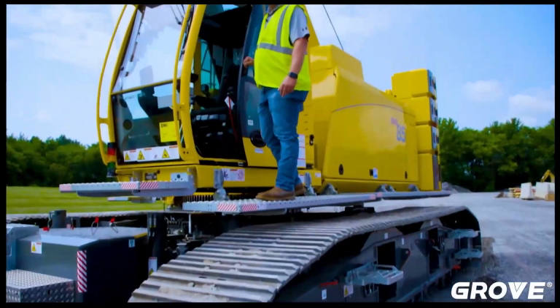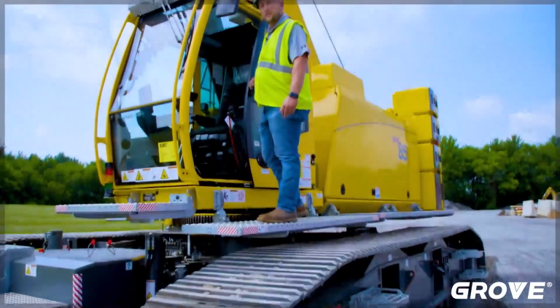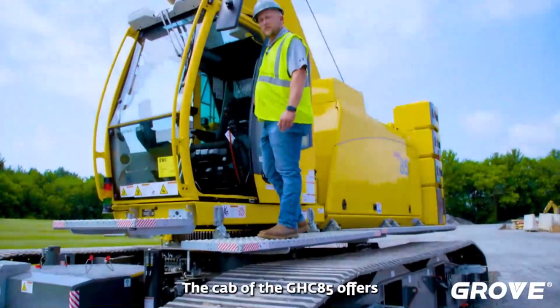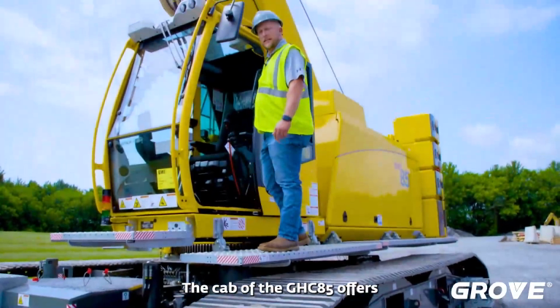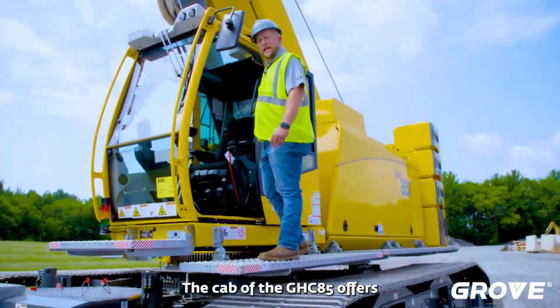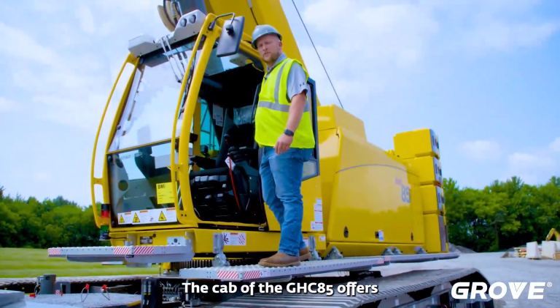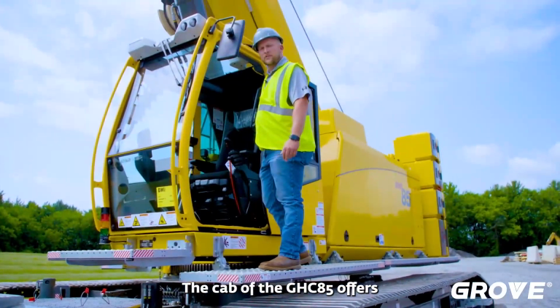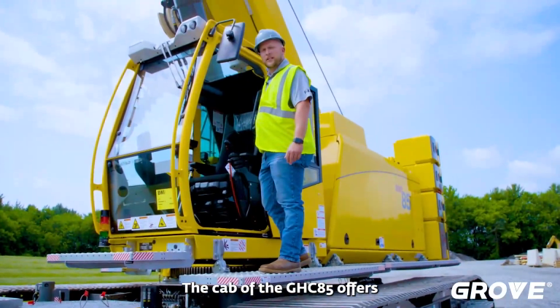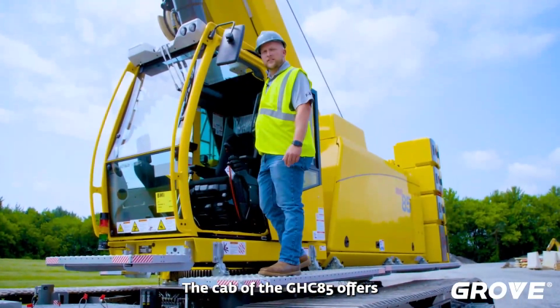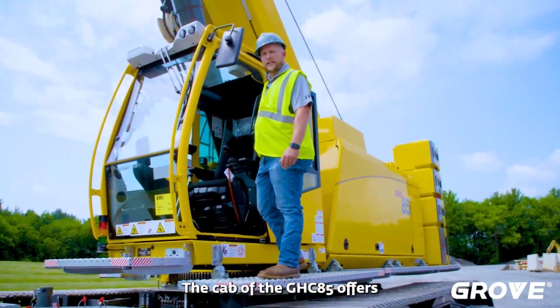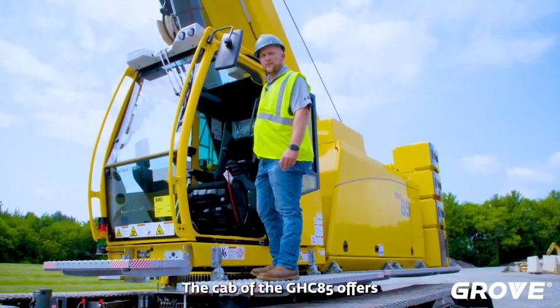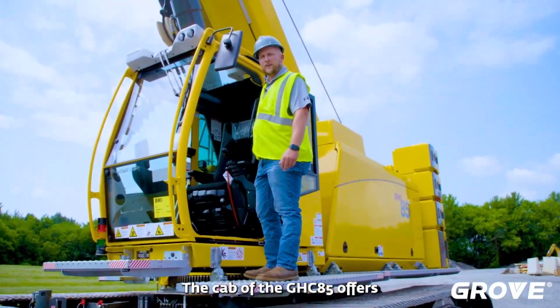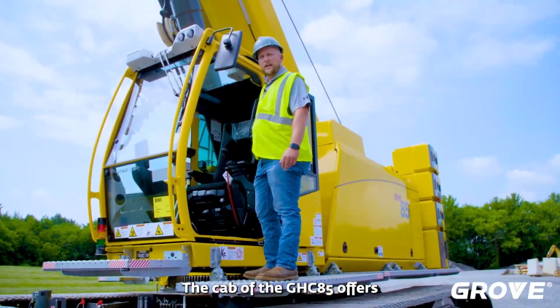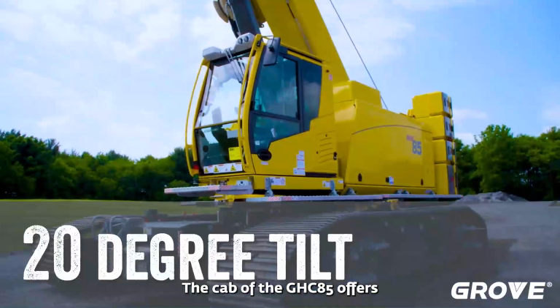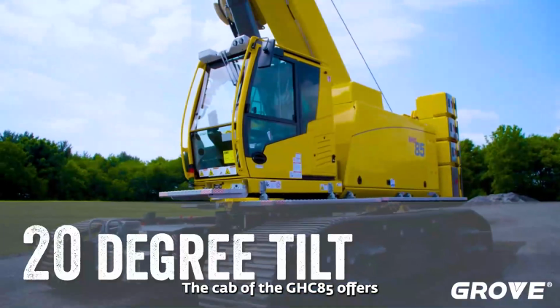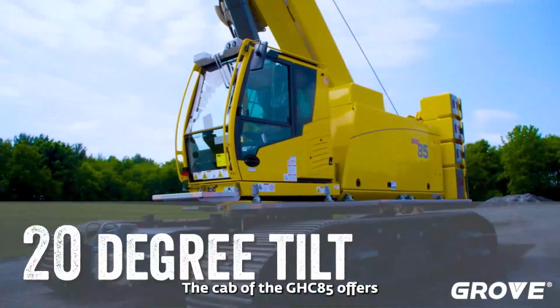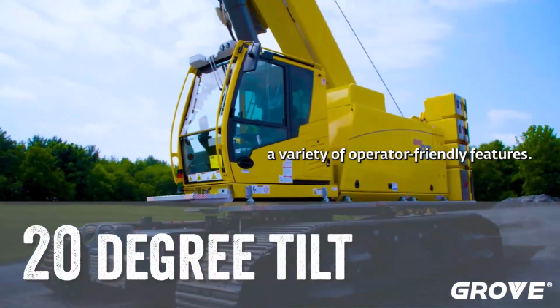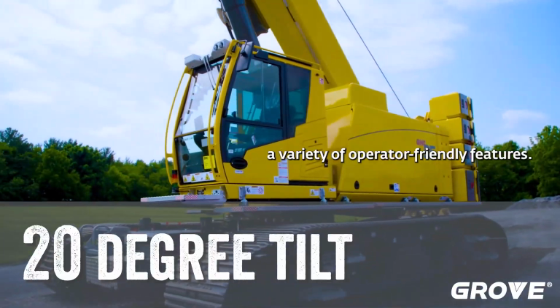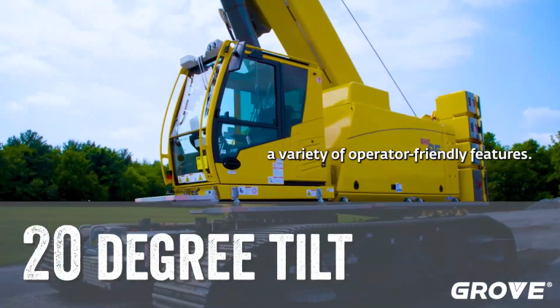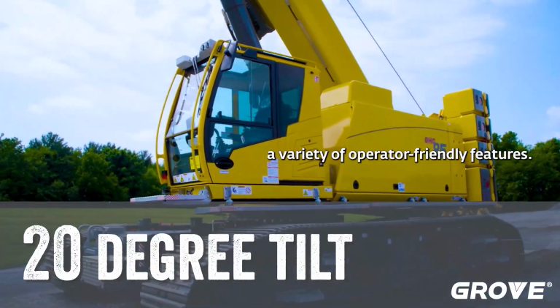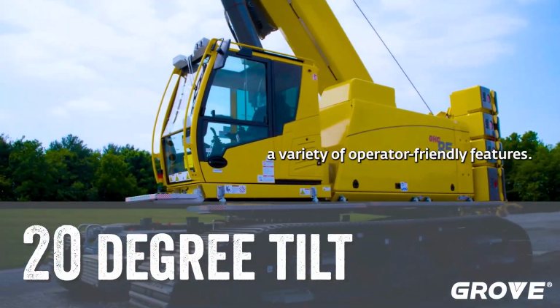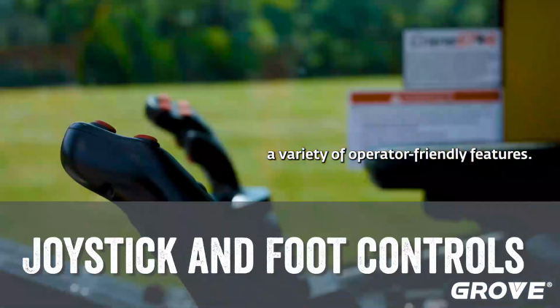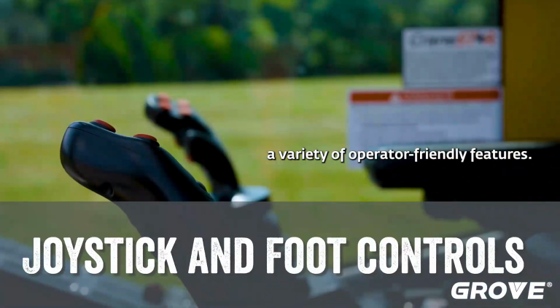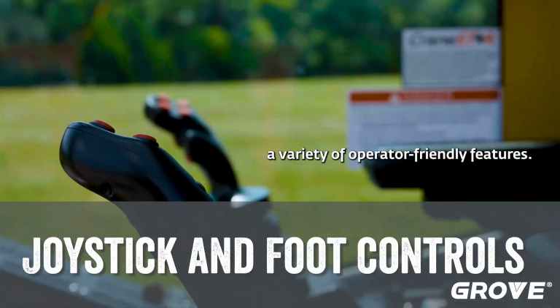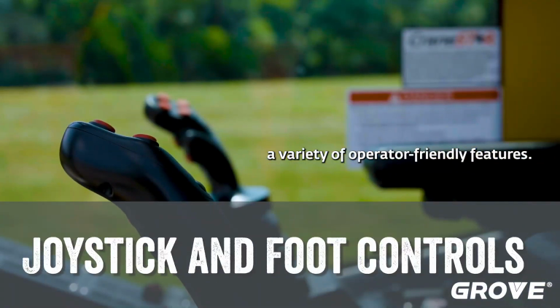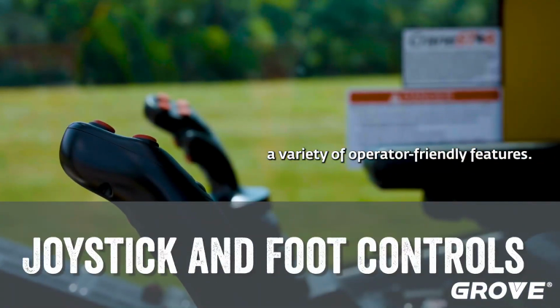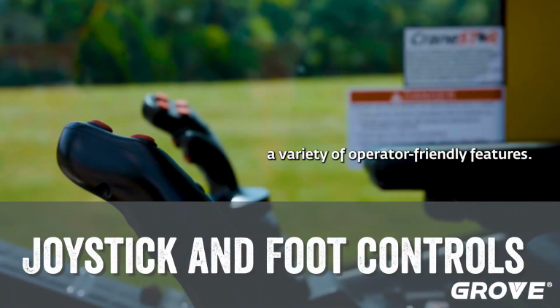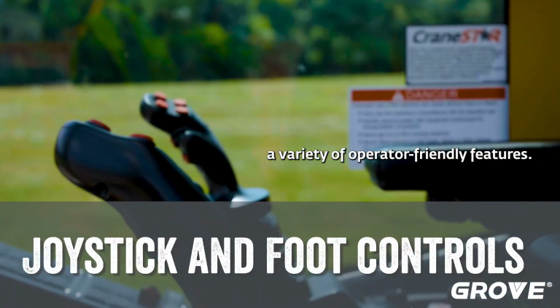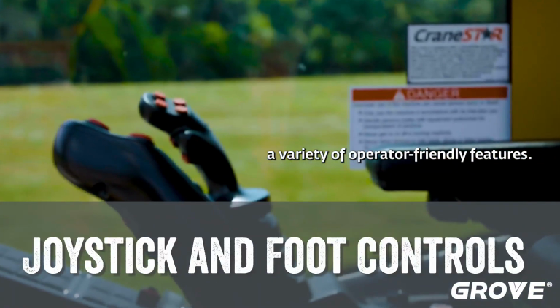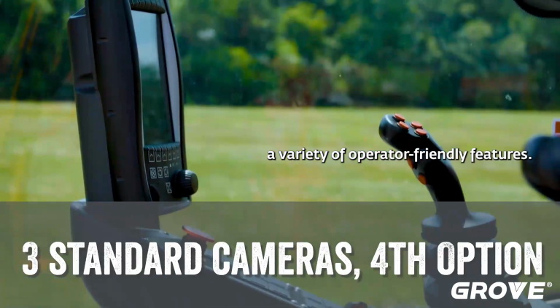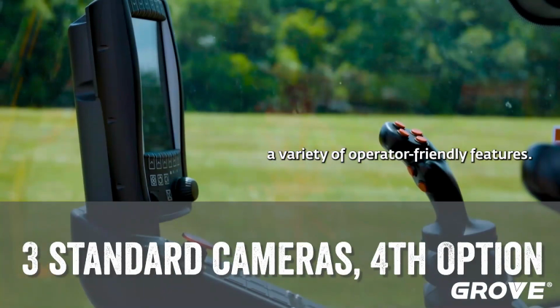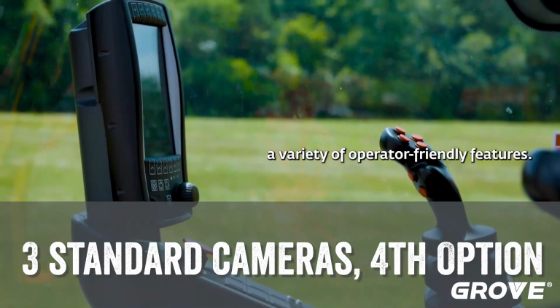The cab of the GHC 85 offers a variety of operator friendly features.